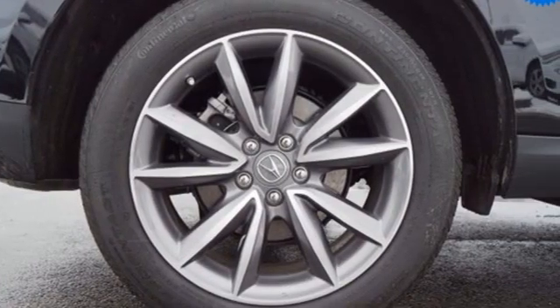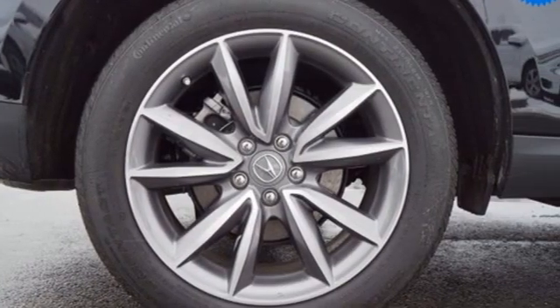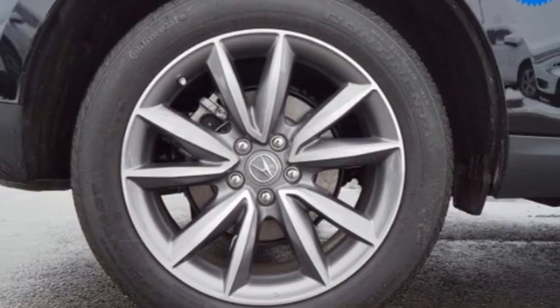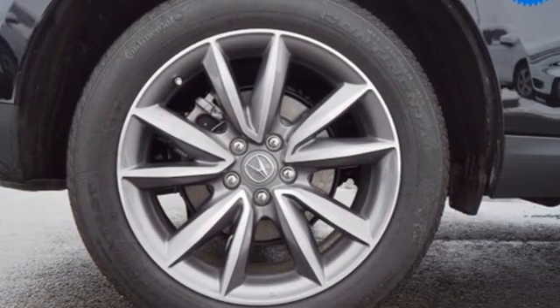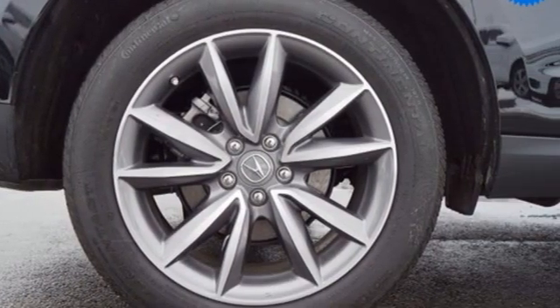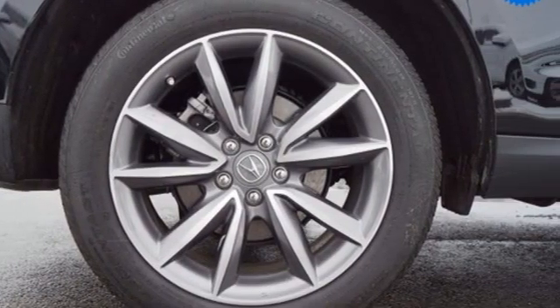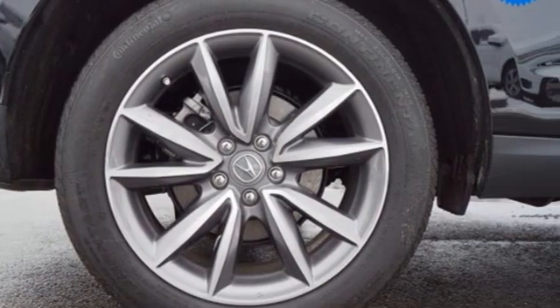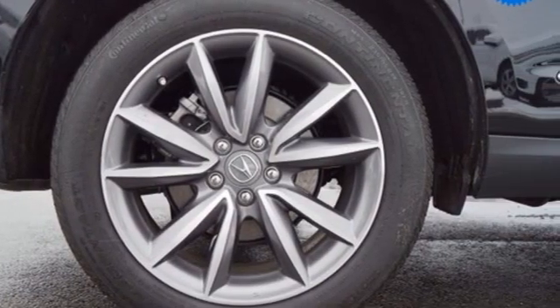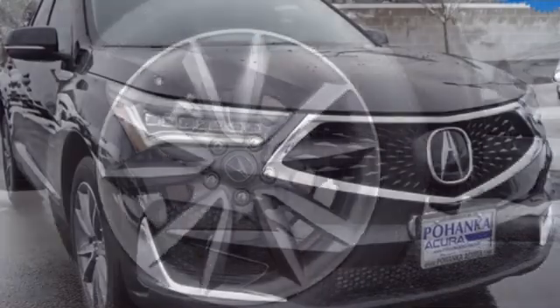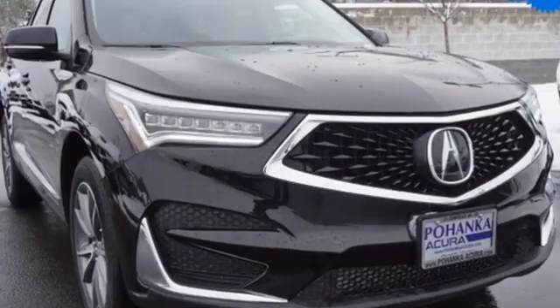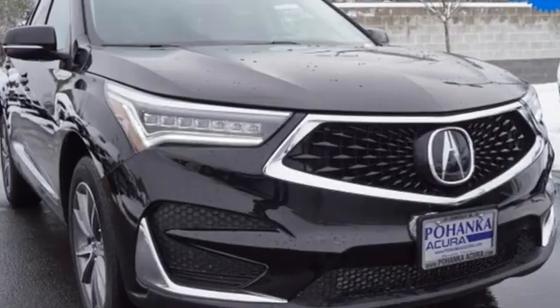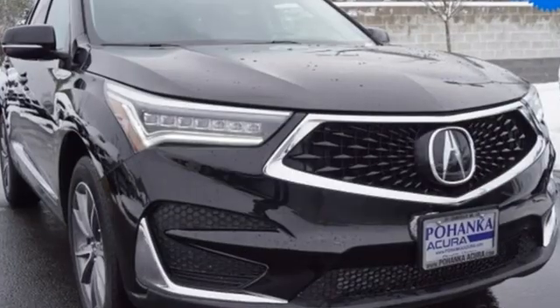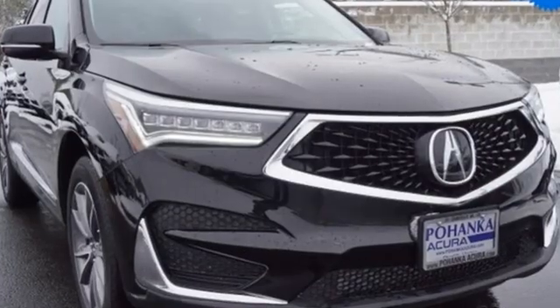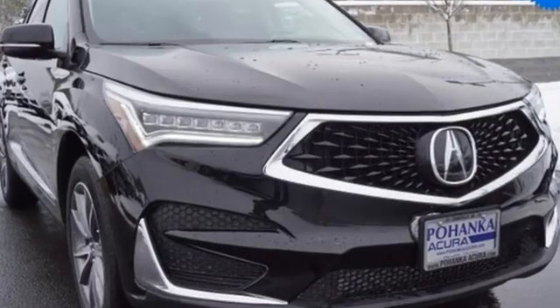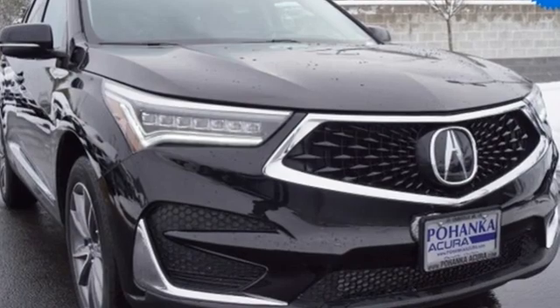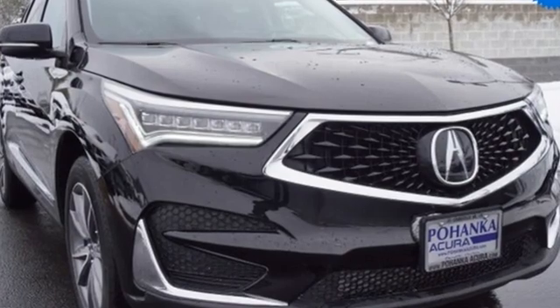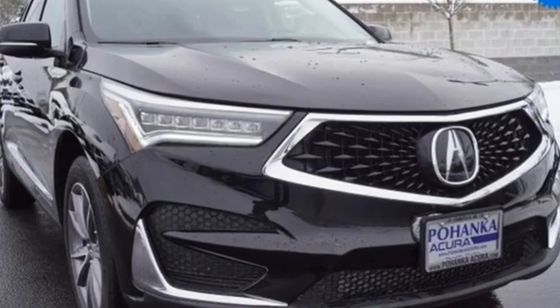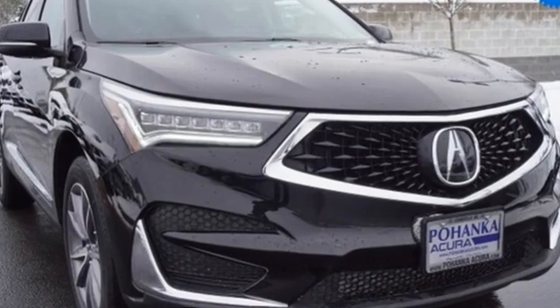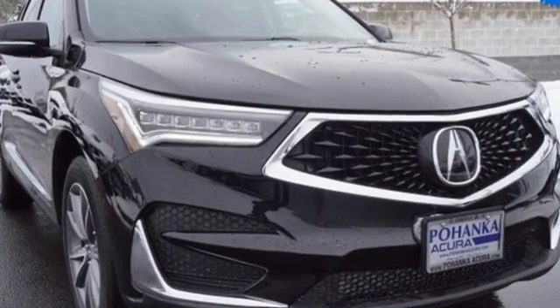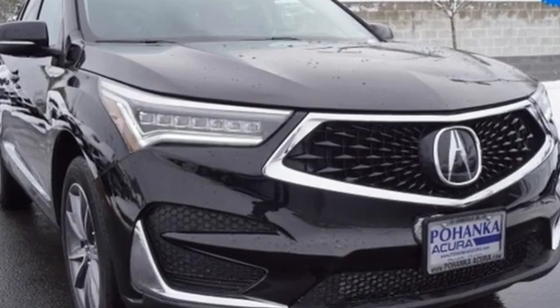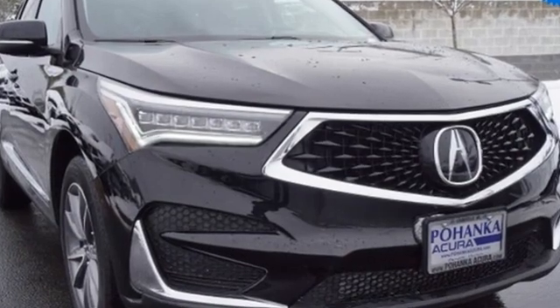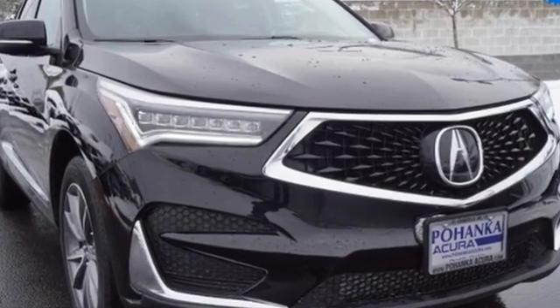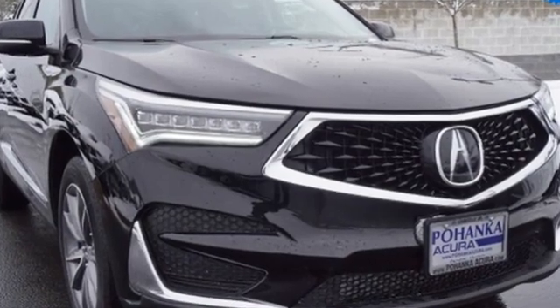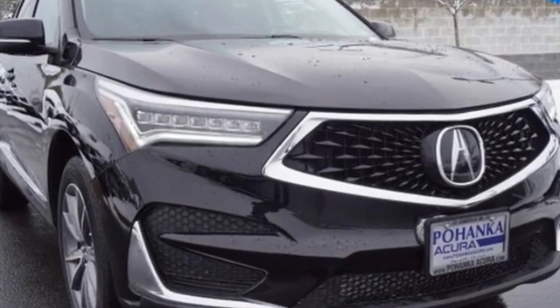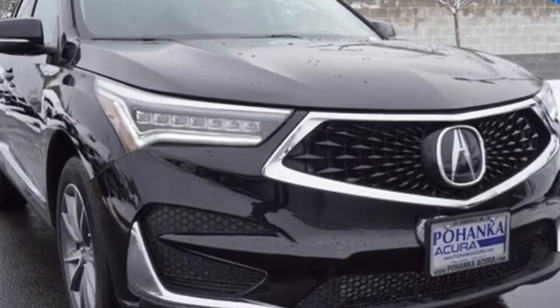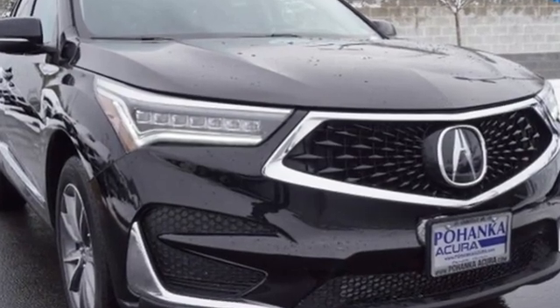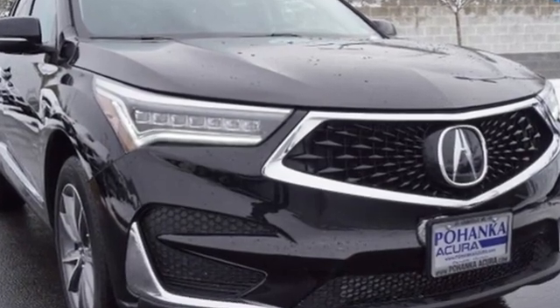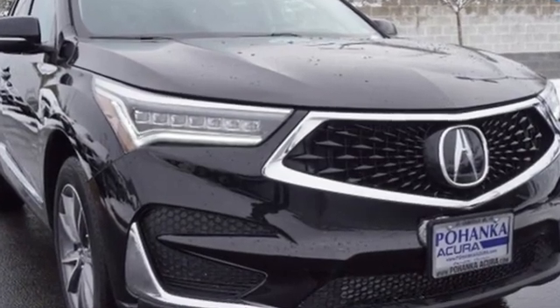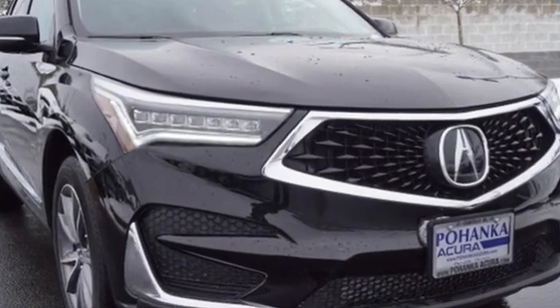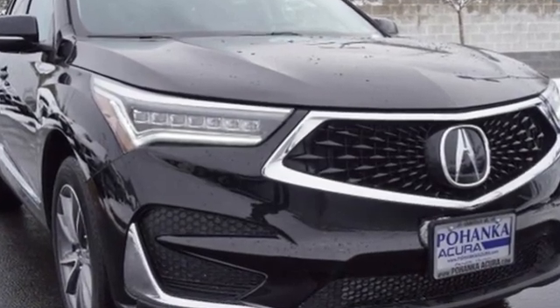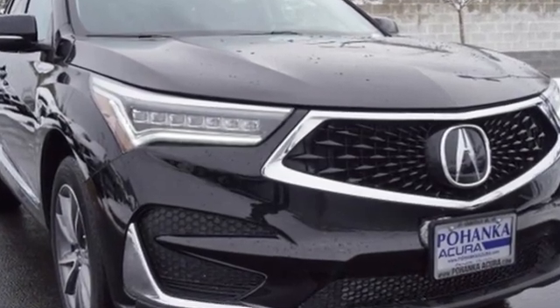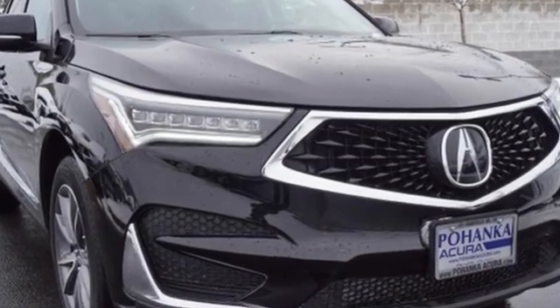Acura has a legacy of innovation, a legacy that continues here. Take it for a test drive today.